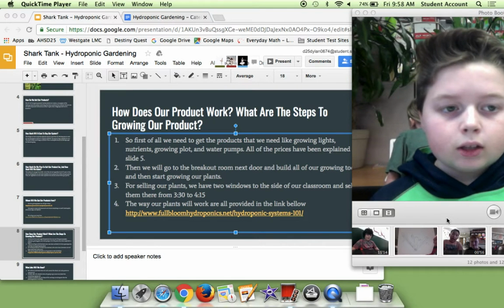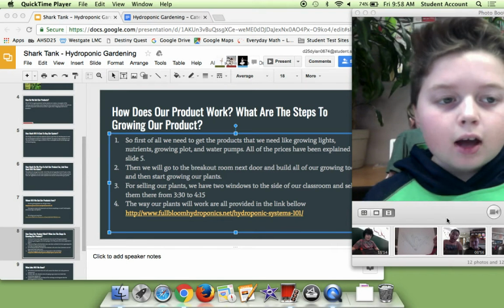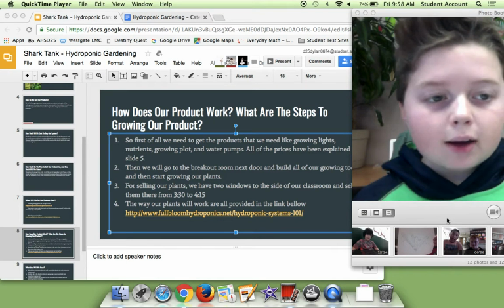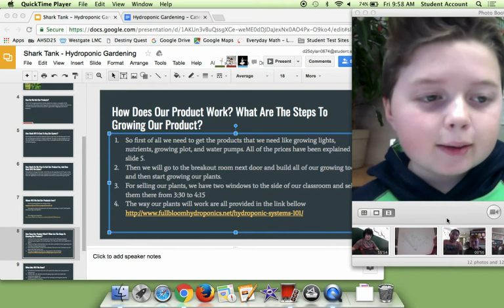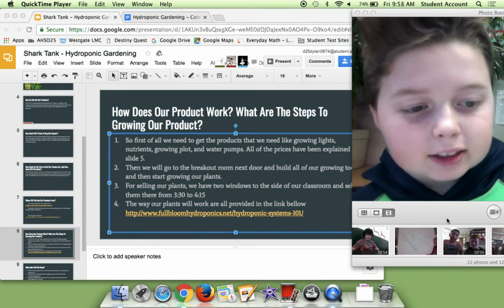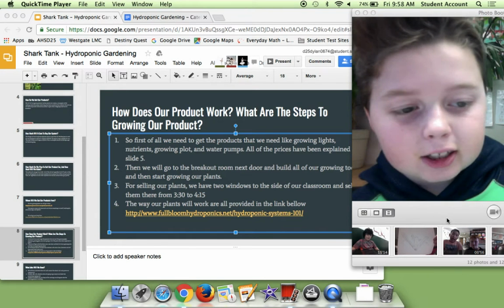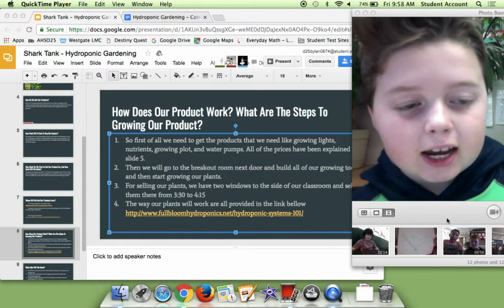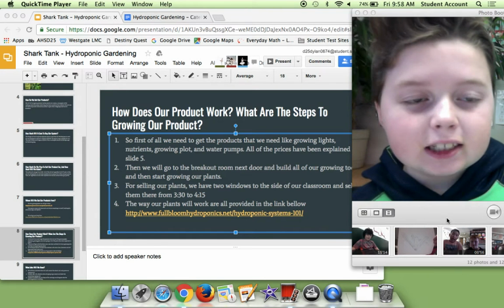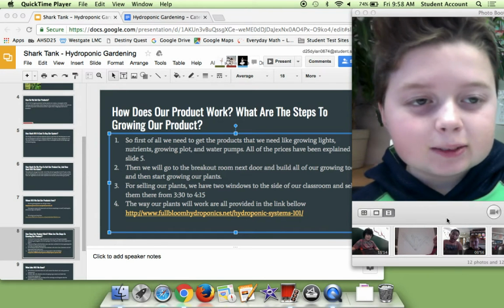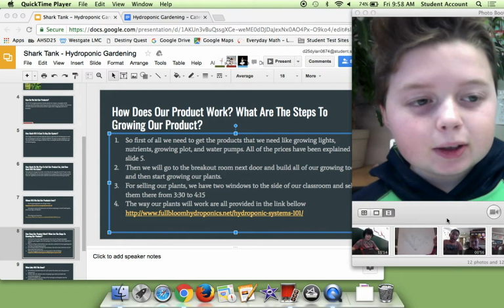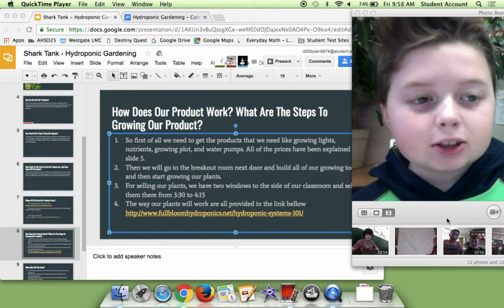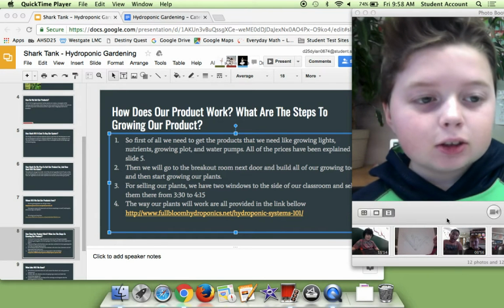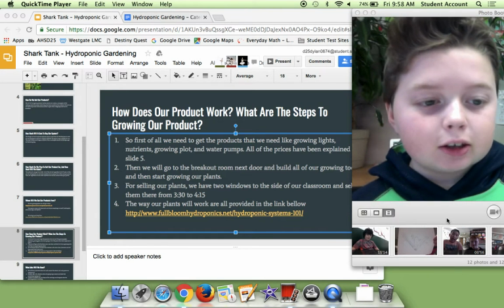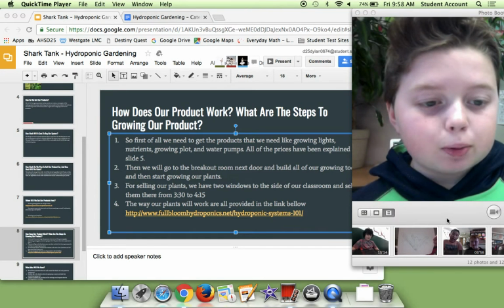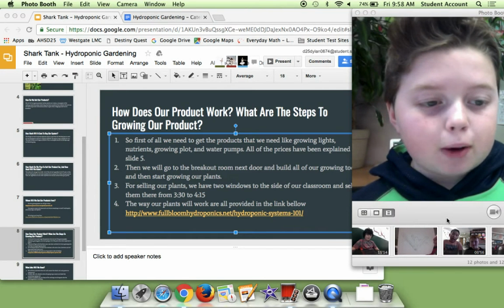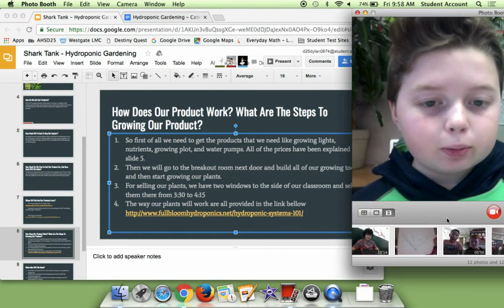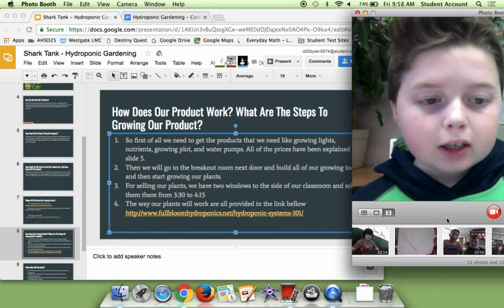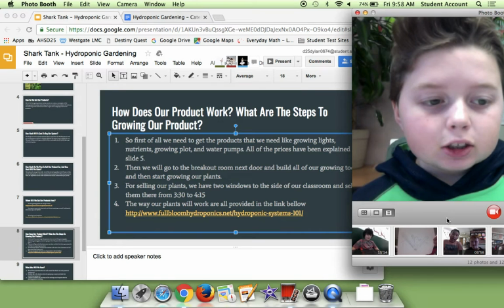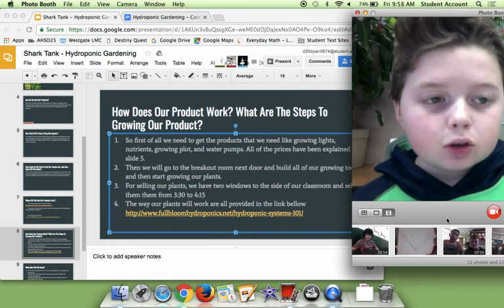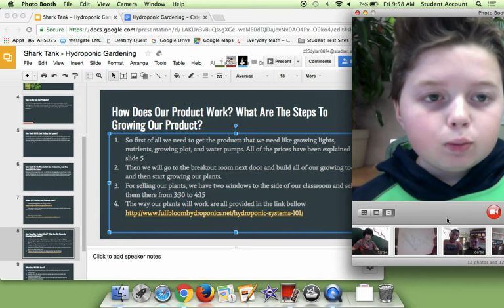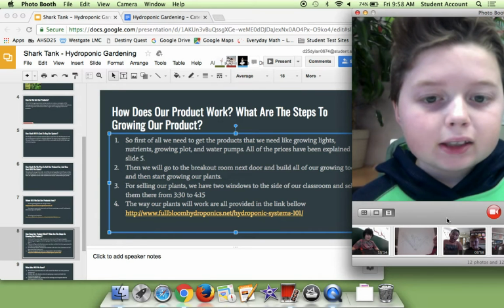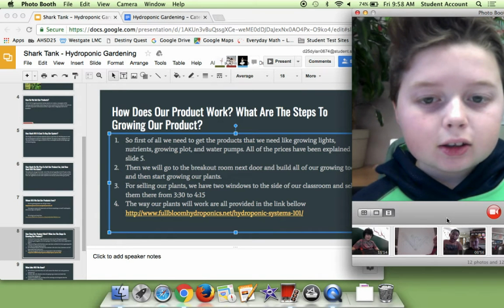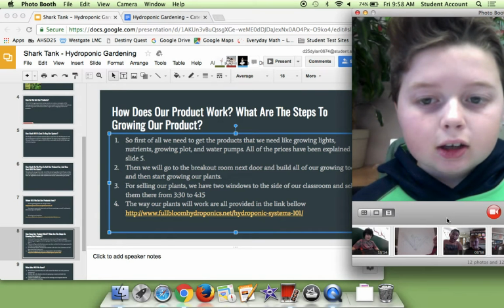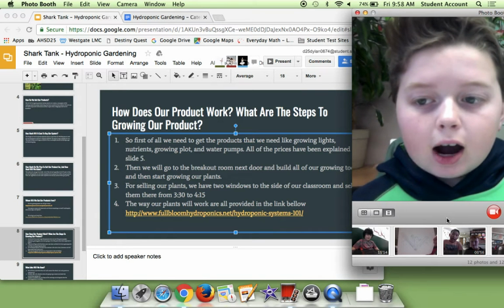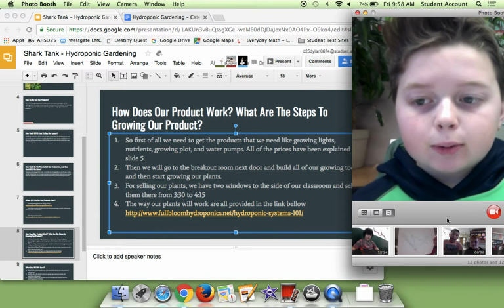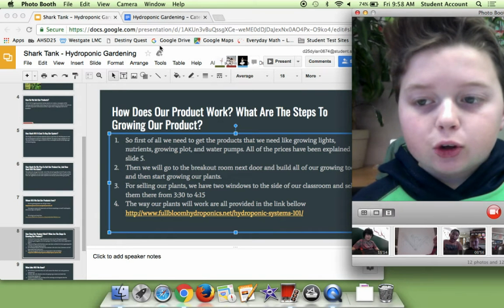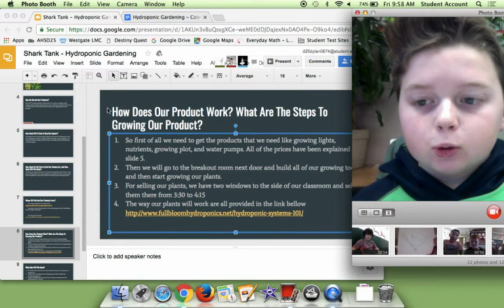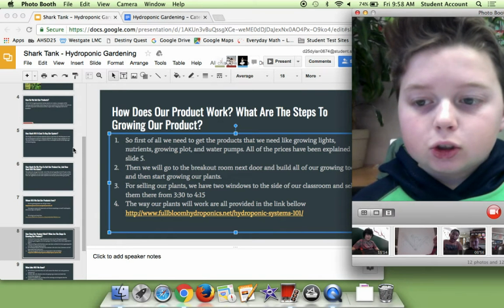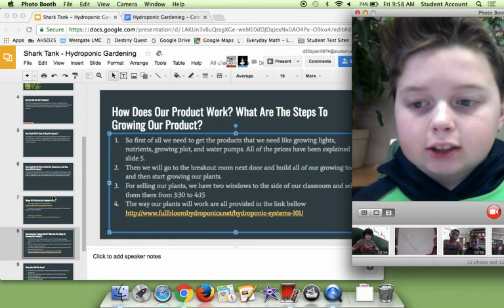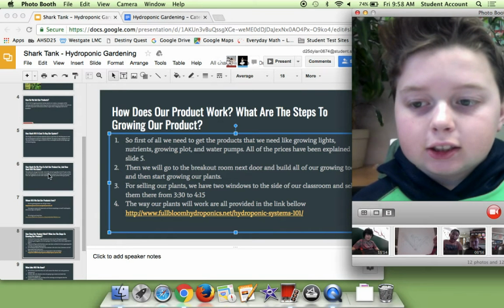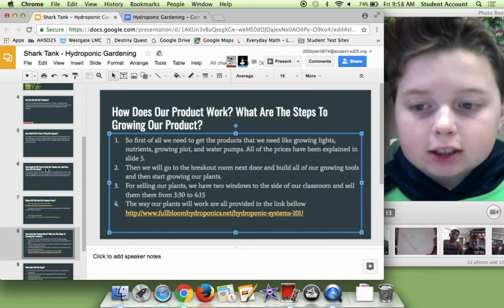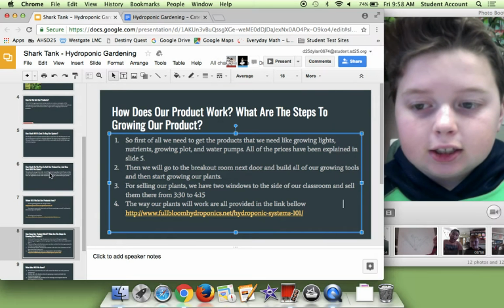Hi, my name is Dylan and I'm a part of the Solar's Hydro Panic. I'm going to be showing you slides 6 and 8.